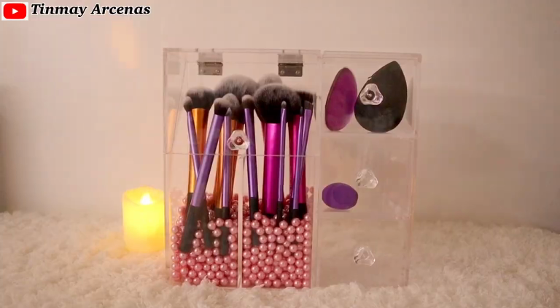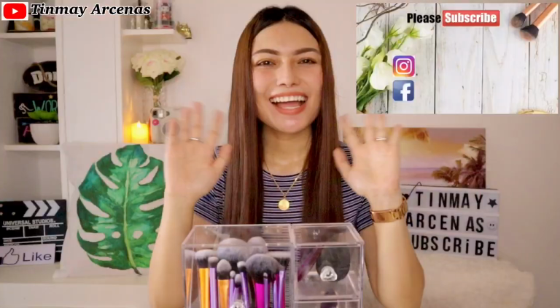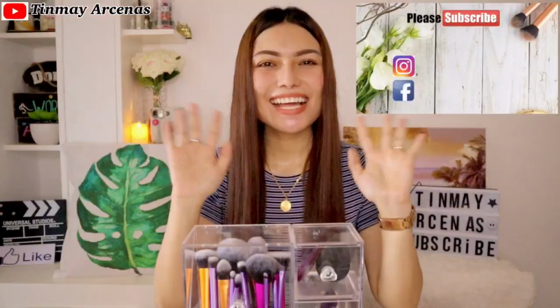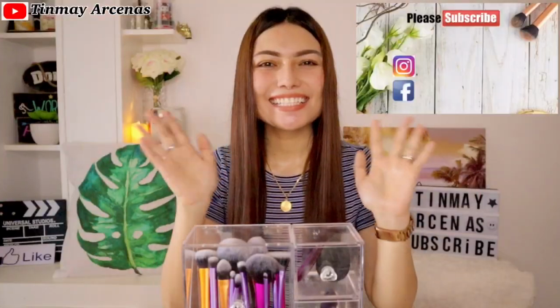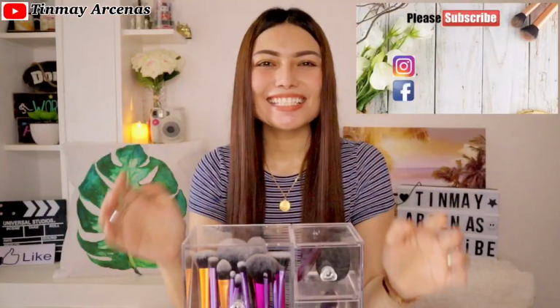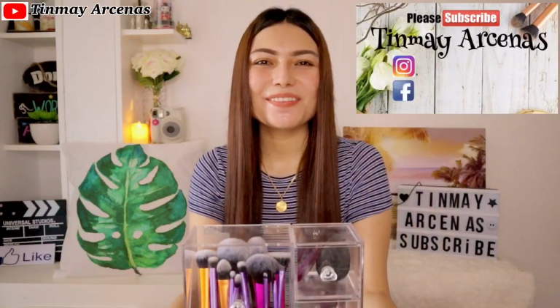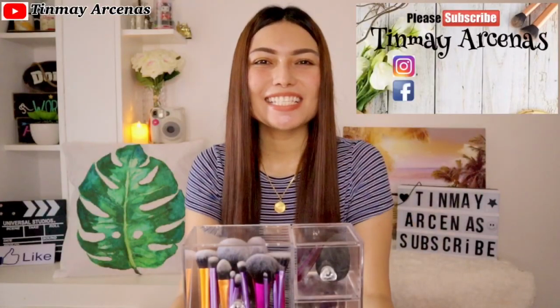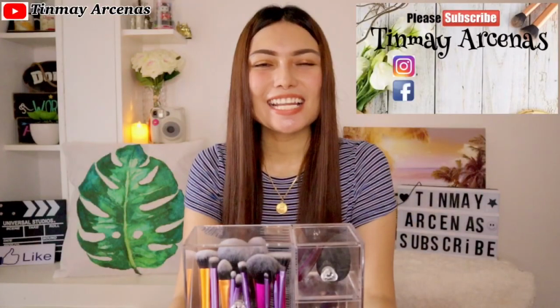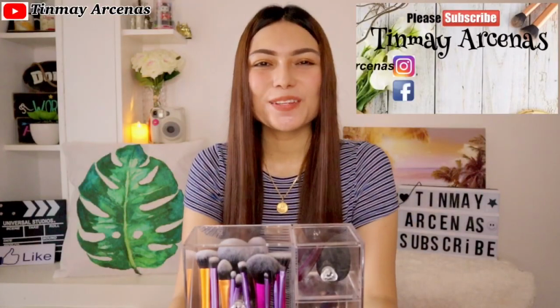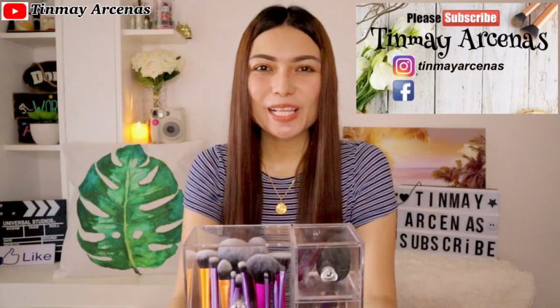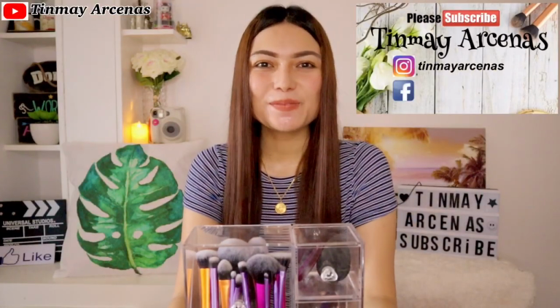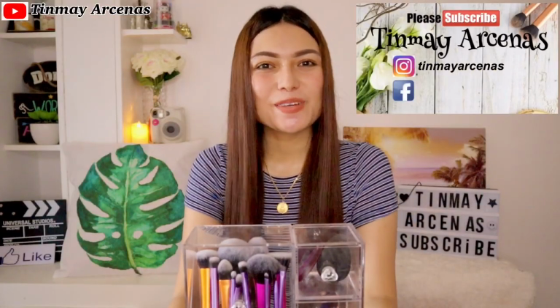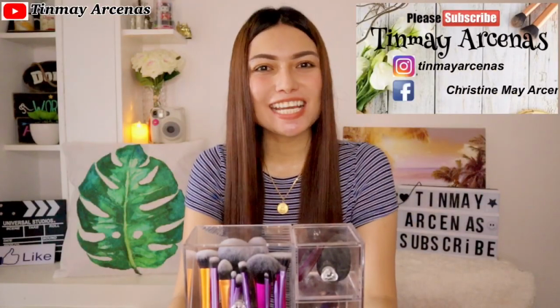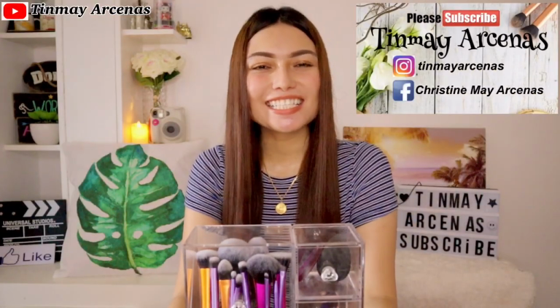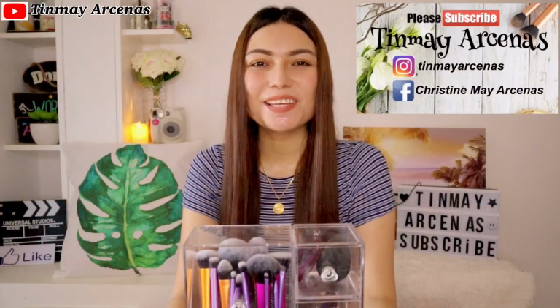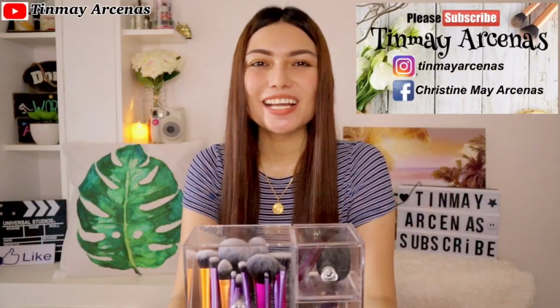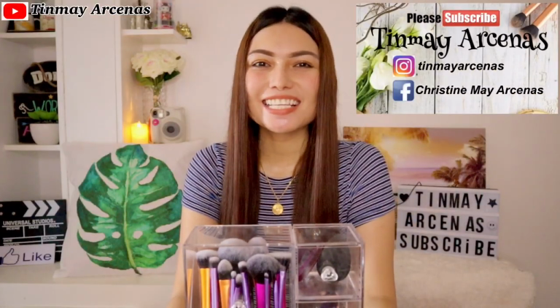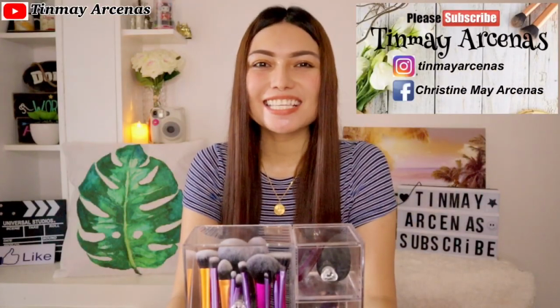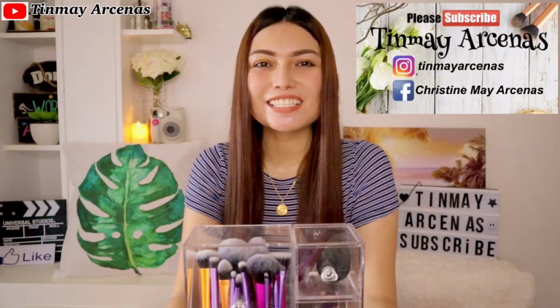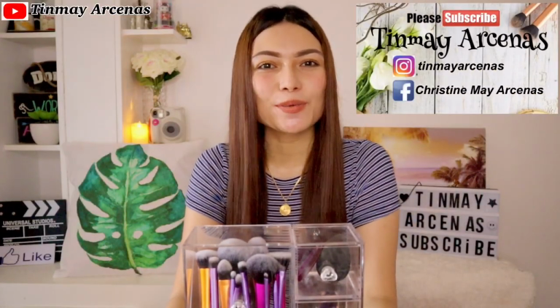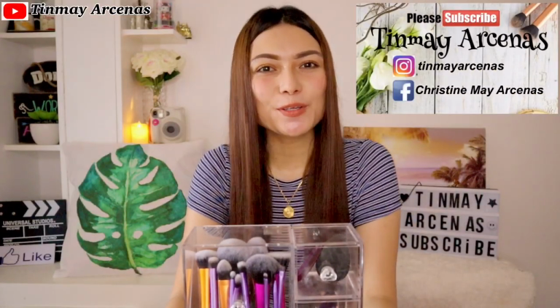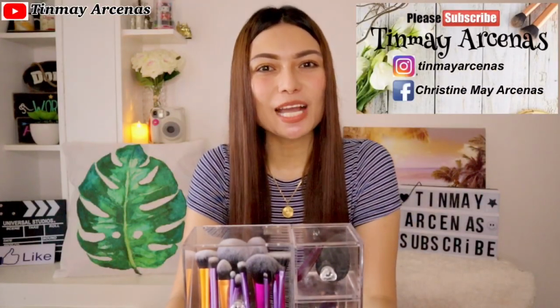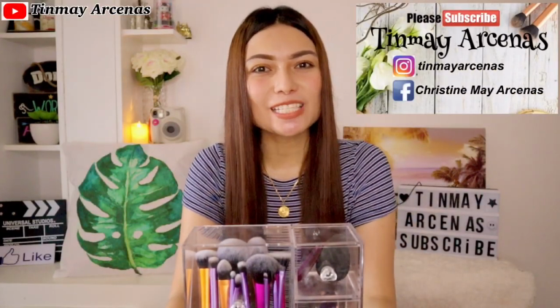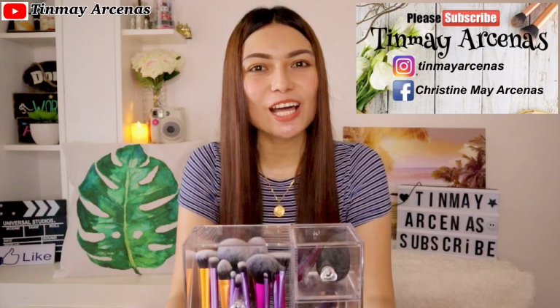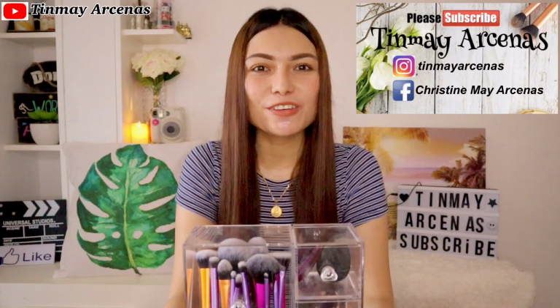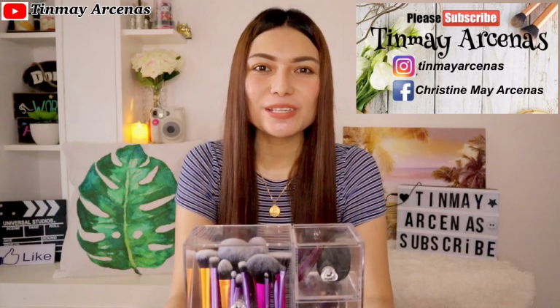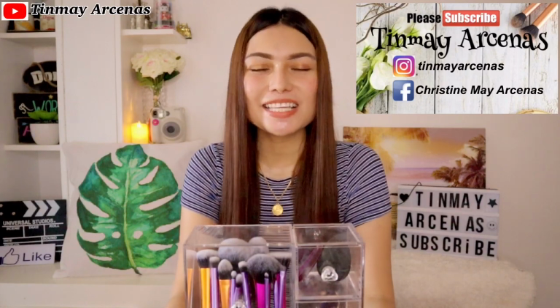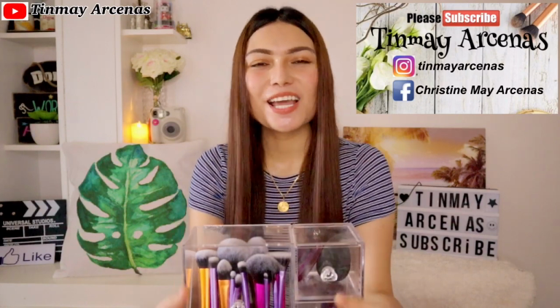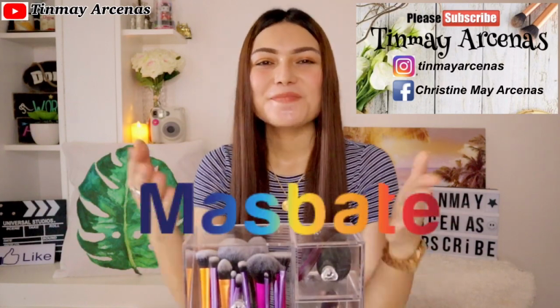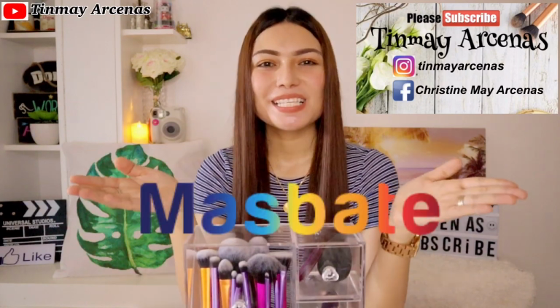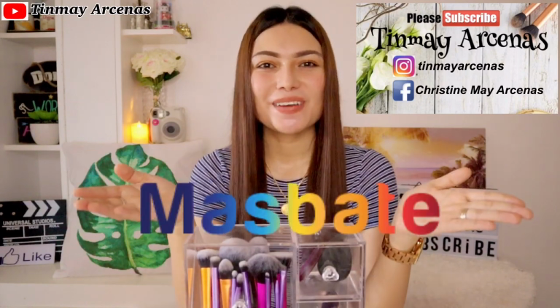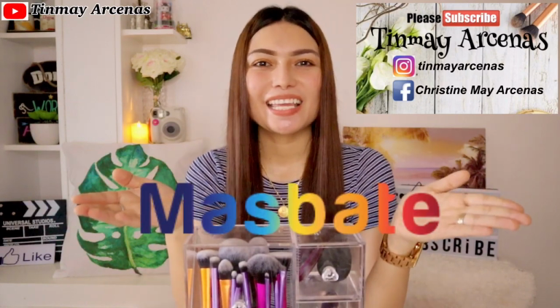Hi guys! This is Tinmei Arsenes and welcome to my channel, sending my hugs and kisses from the rodeo capital of the Philippines, Masbate.